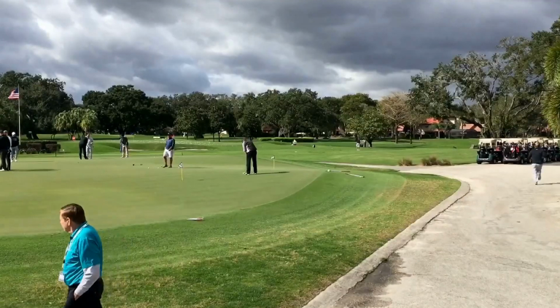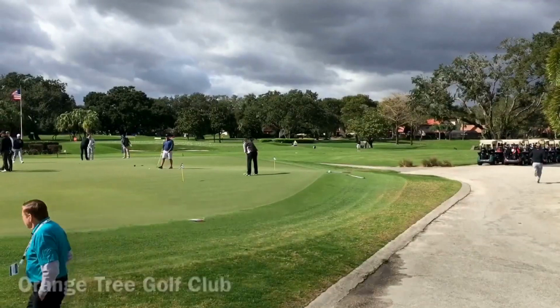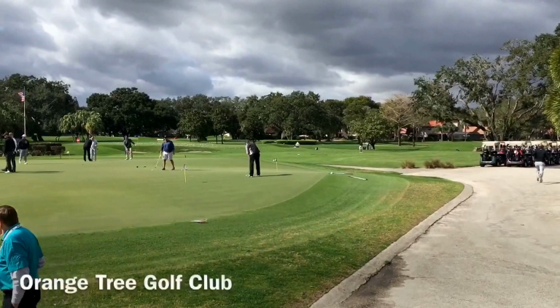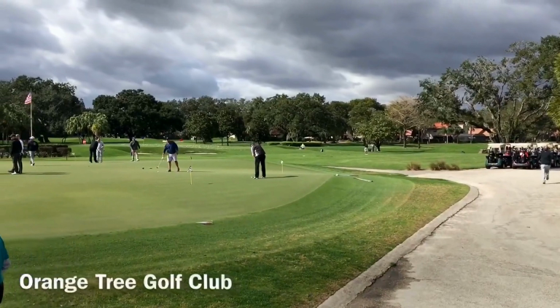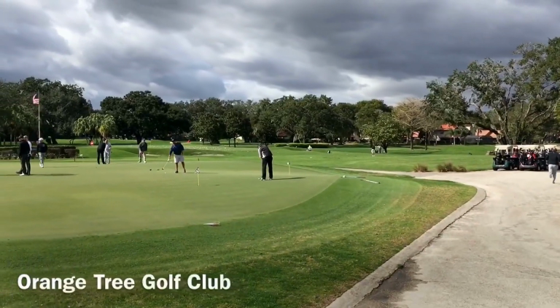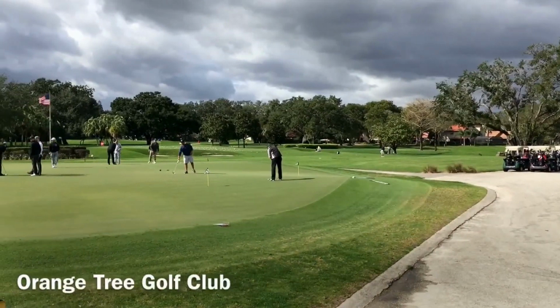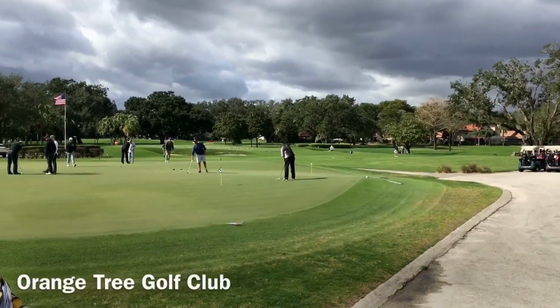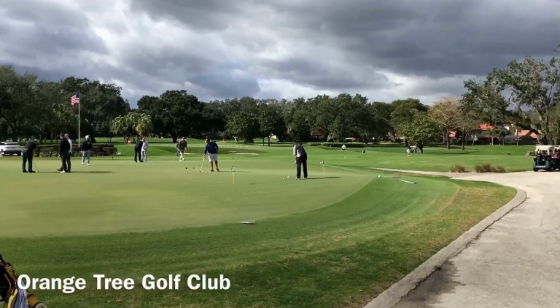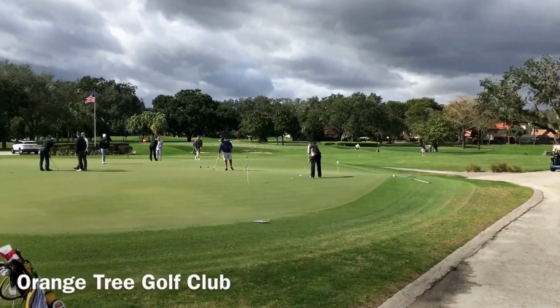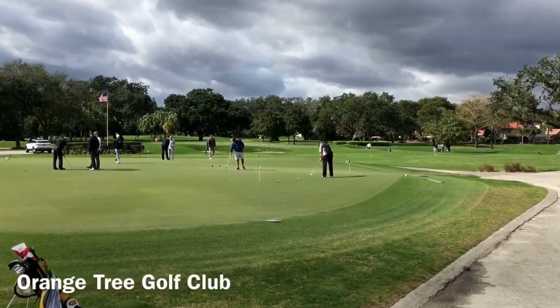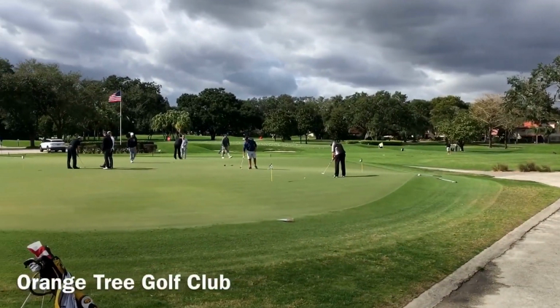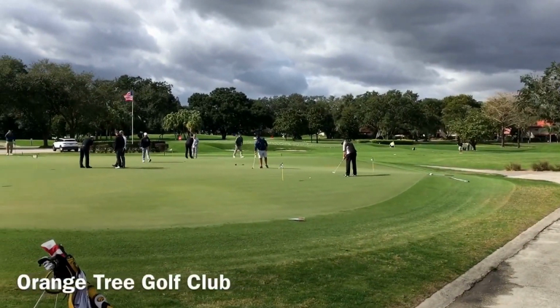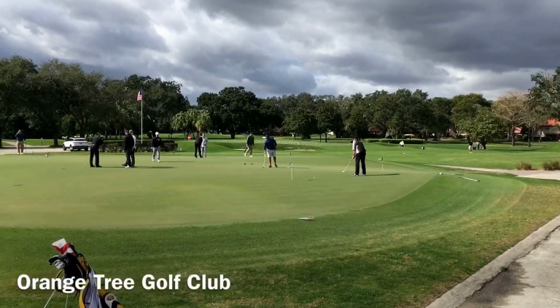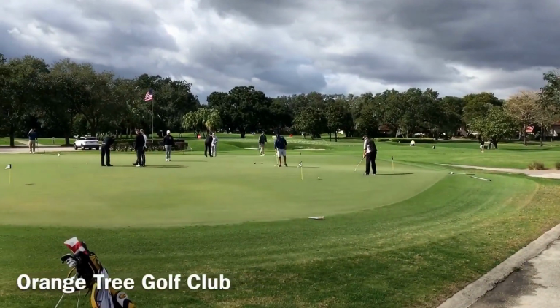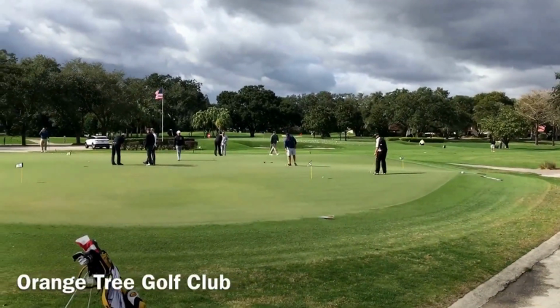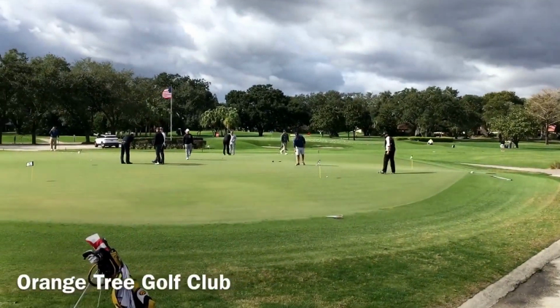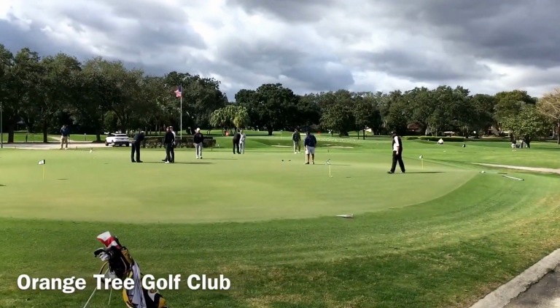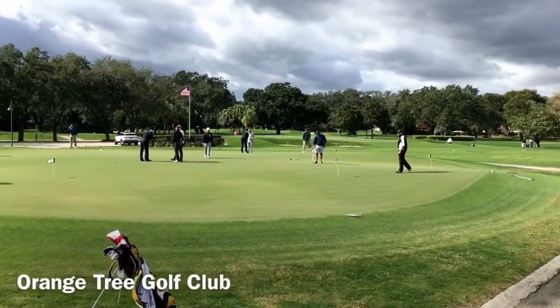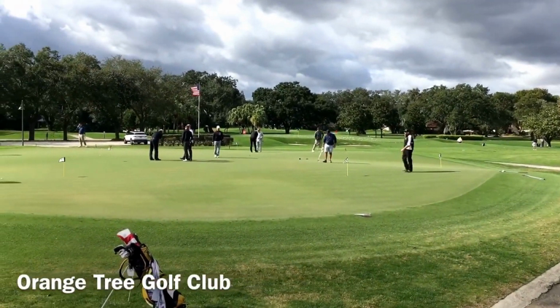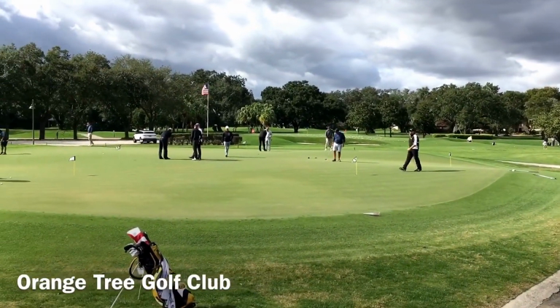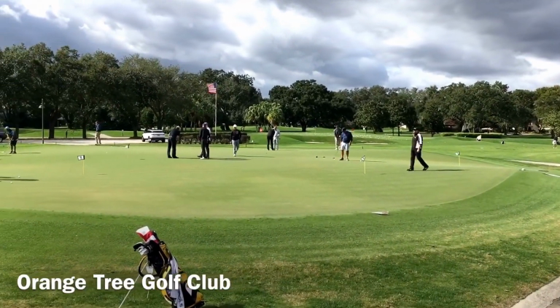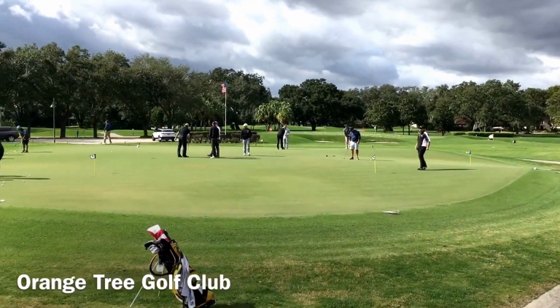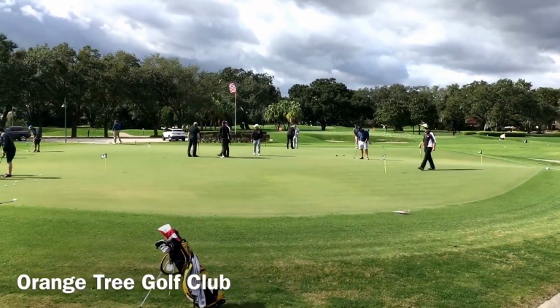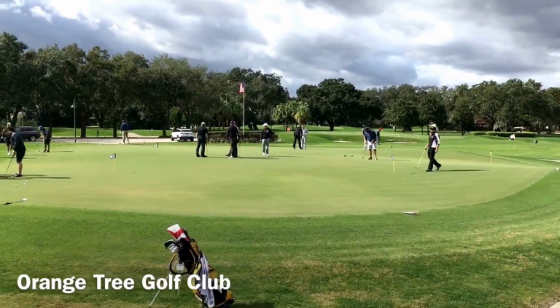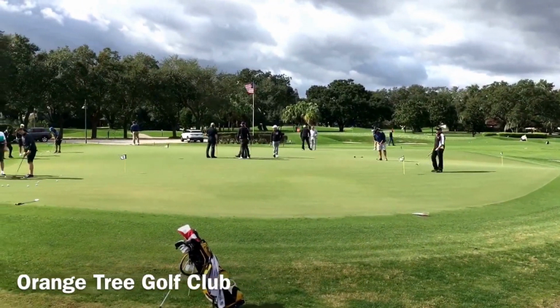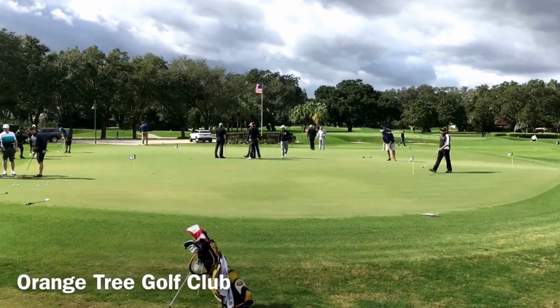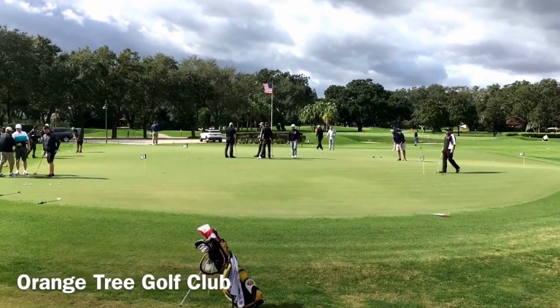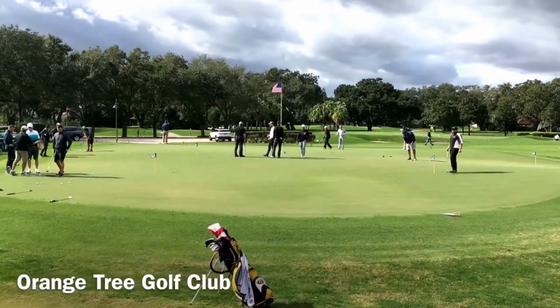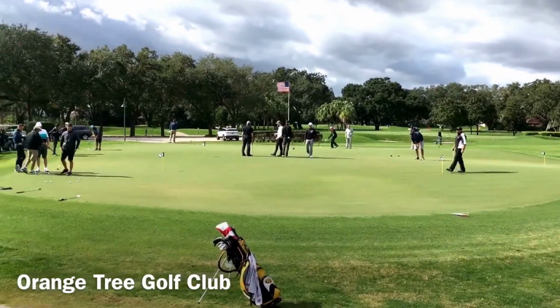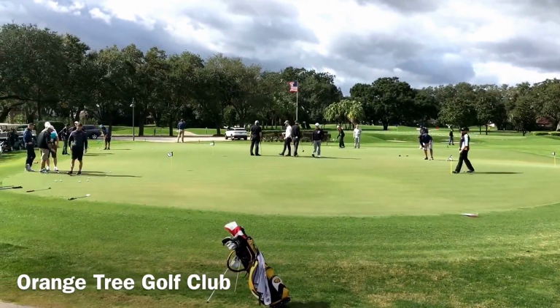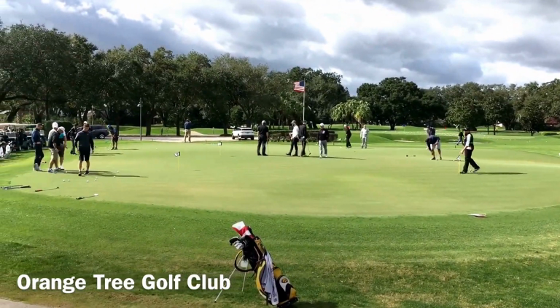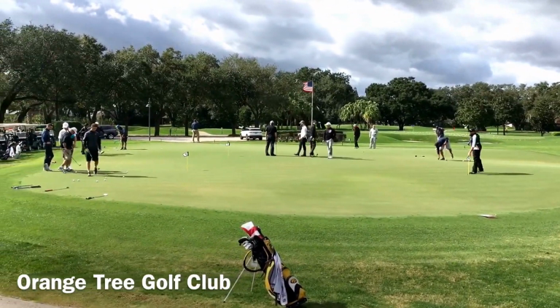After a great product knowledge session from the guys at Accra Golf at True Temper Plus, we headed out to a very windy Orange Tree Golf Club.